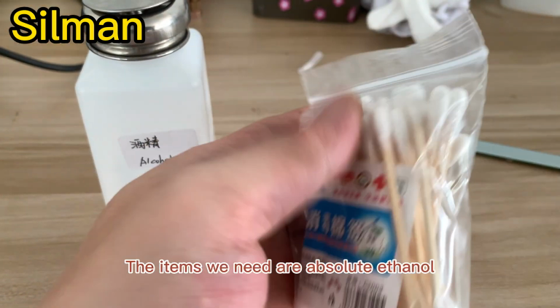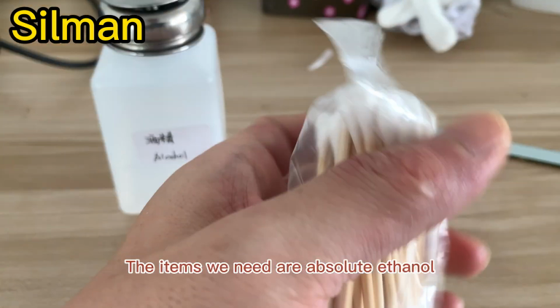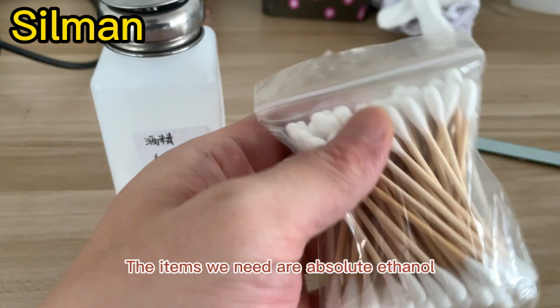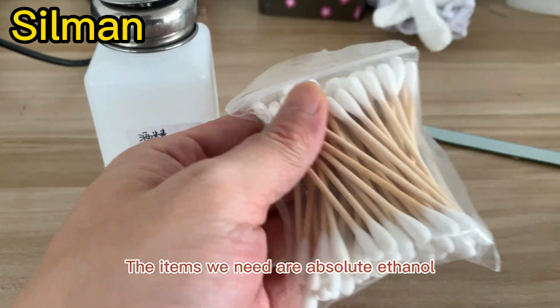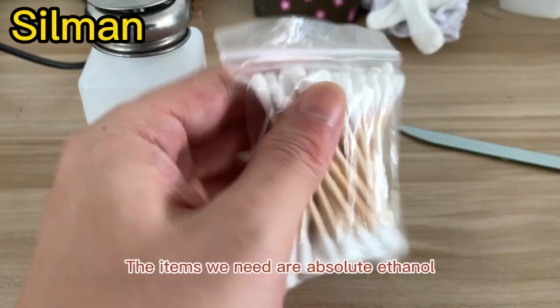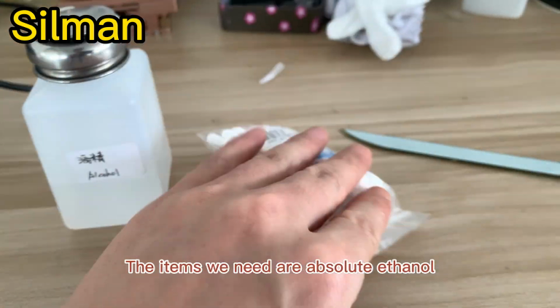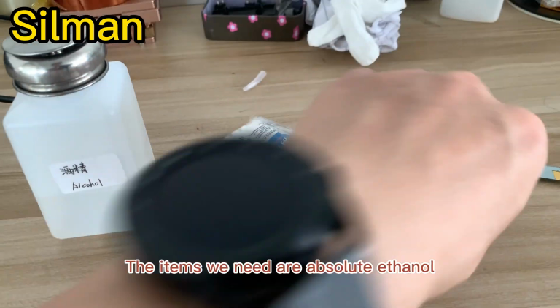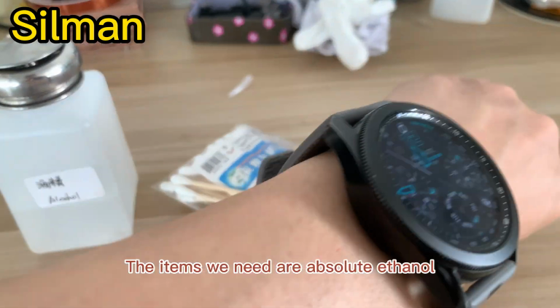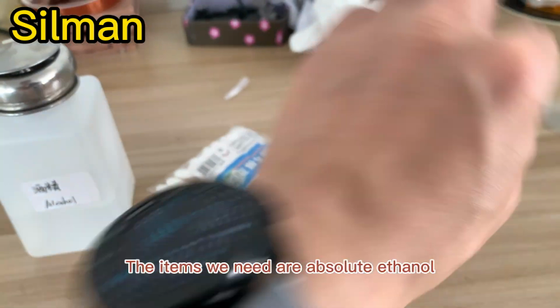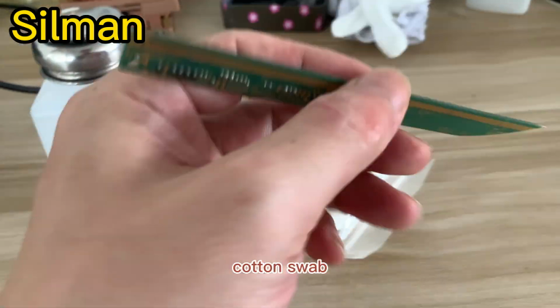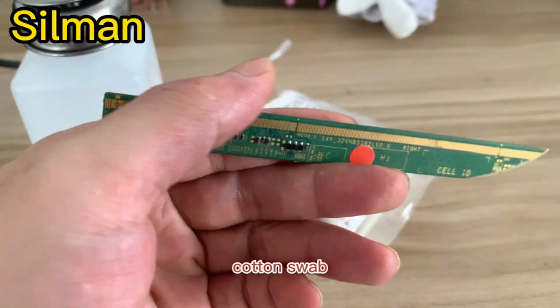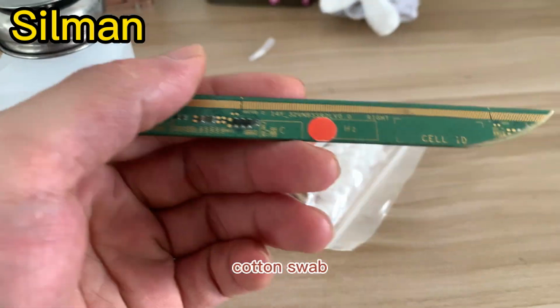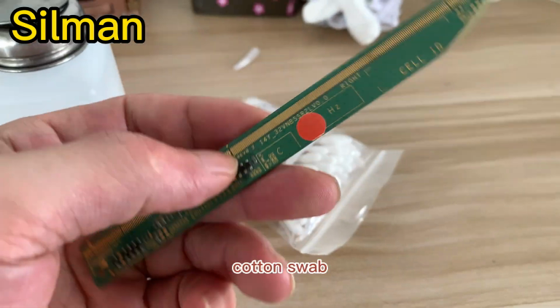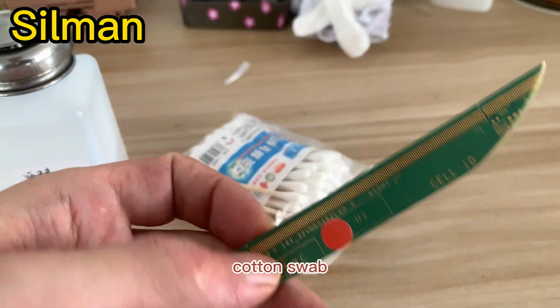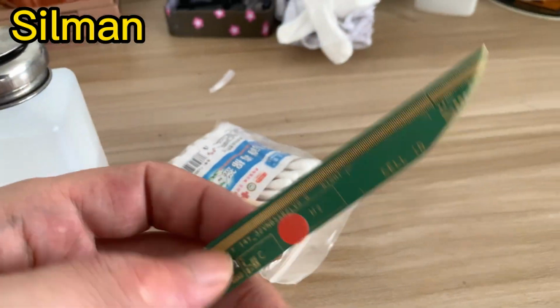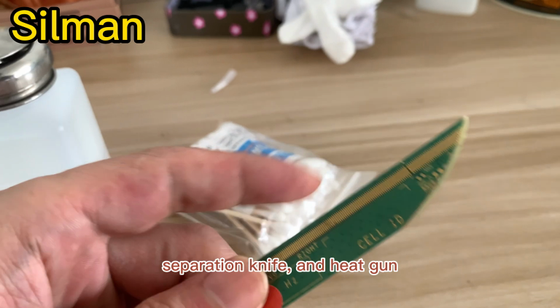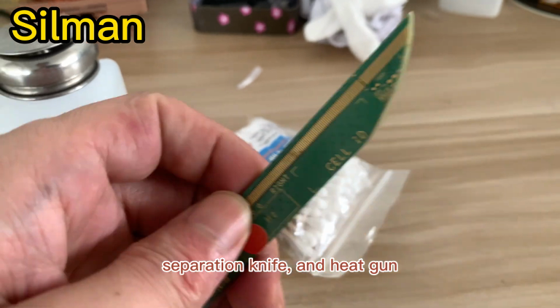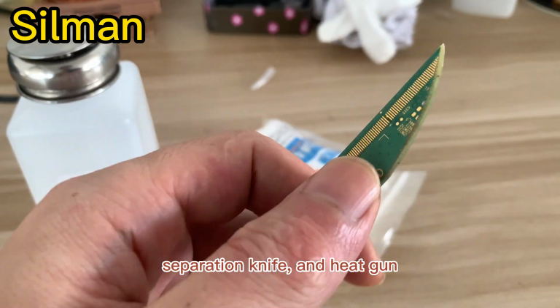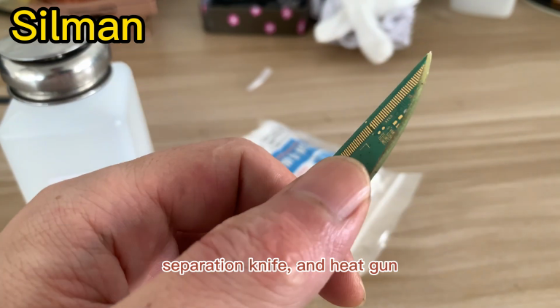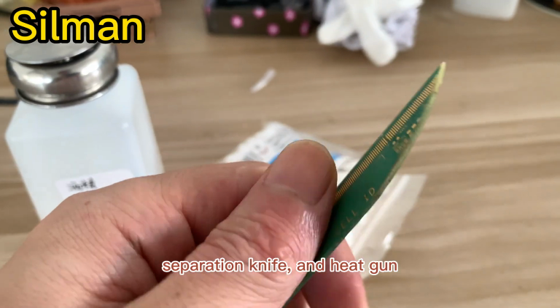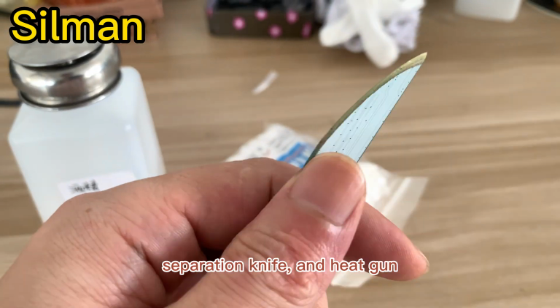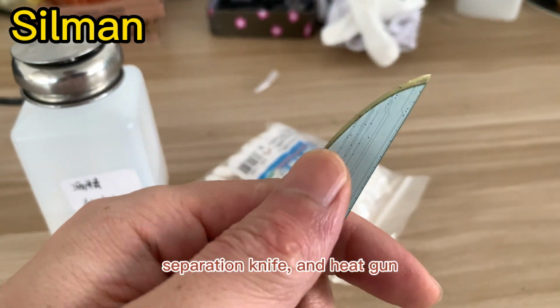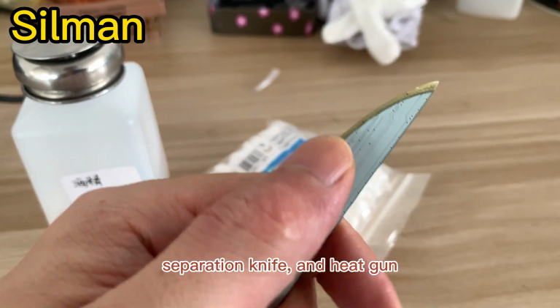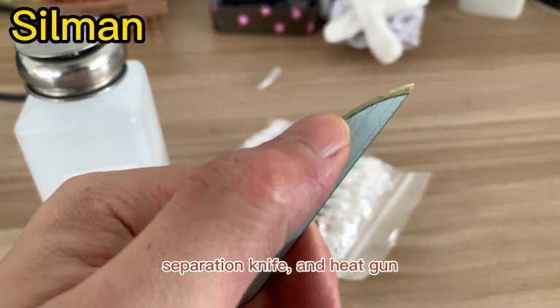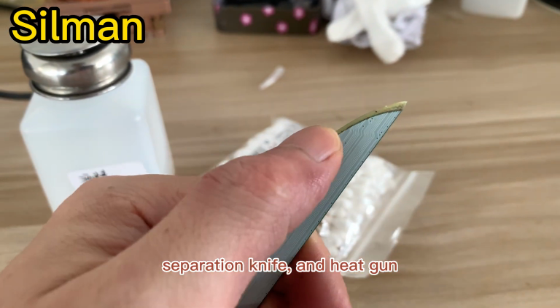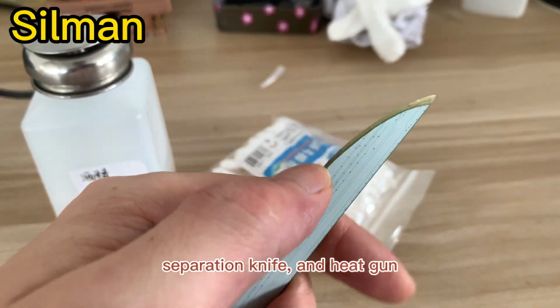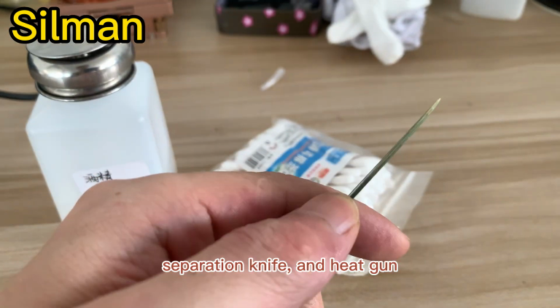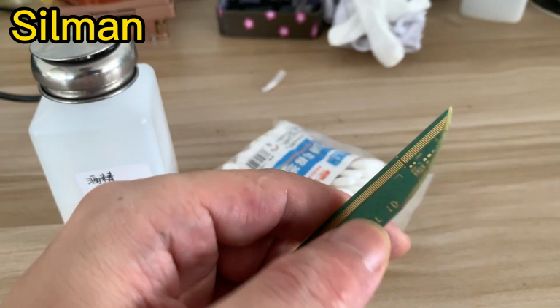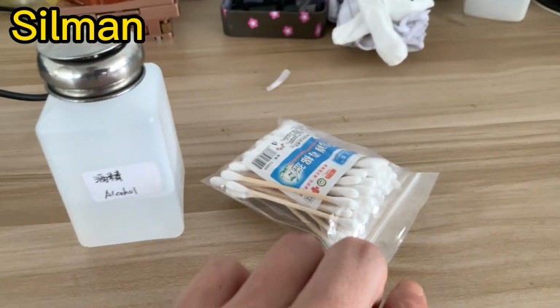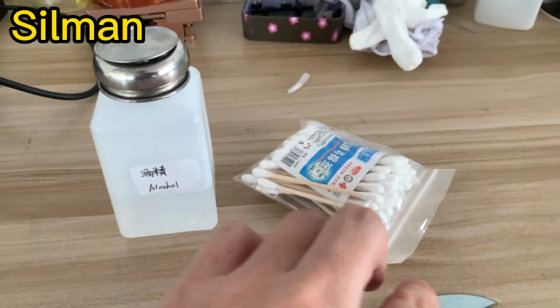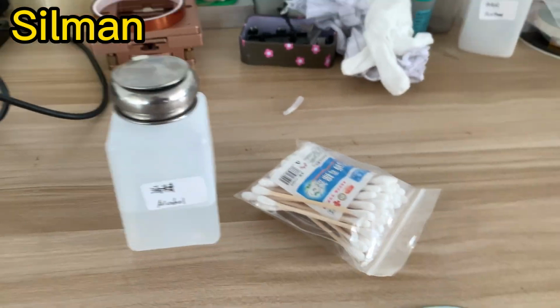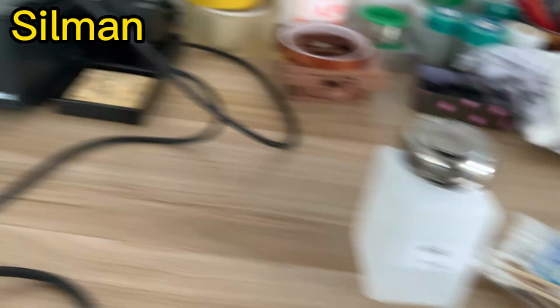The items we need are absolute ethanol, cotton swab, separation knife, and heat gun.